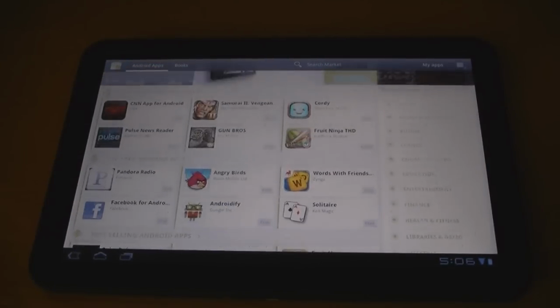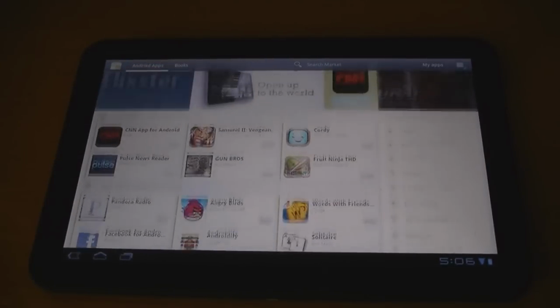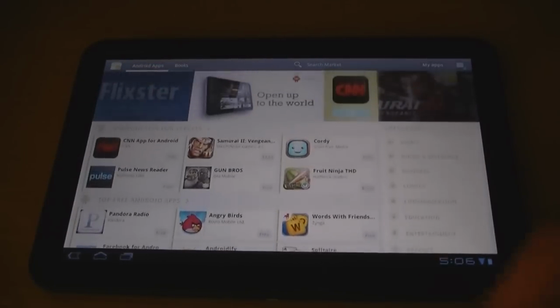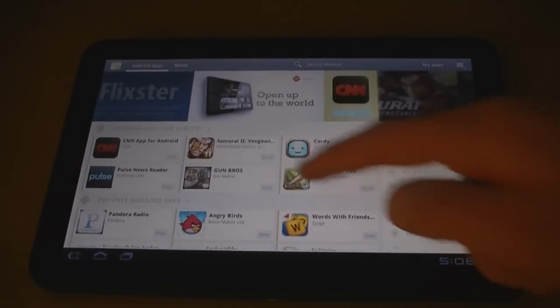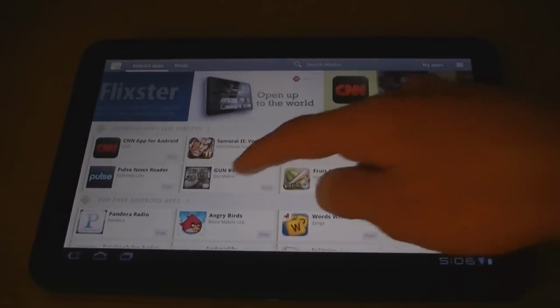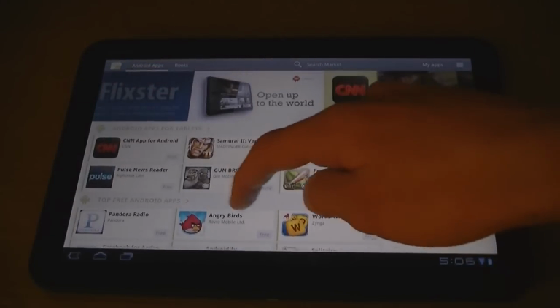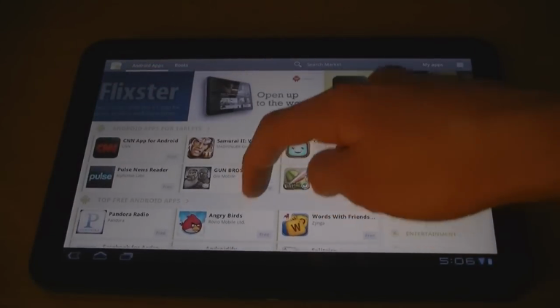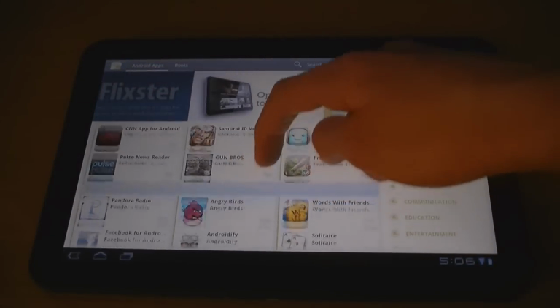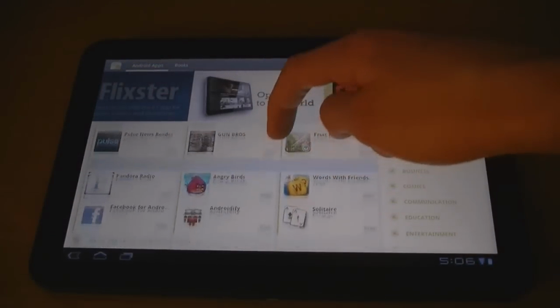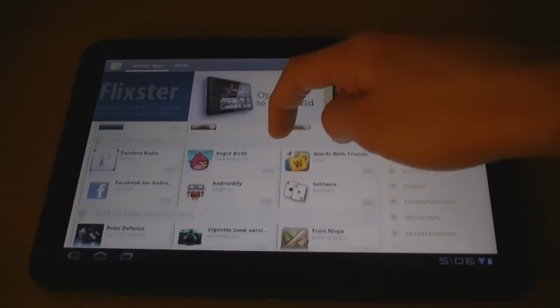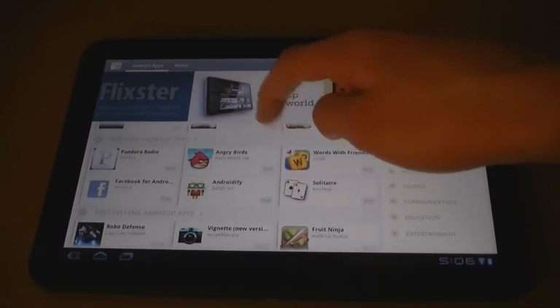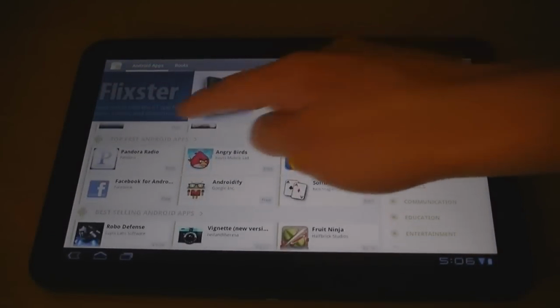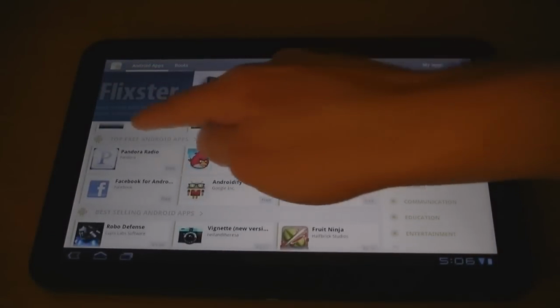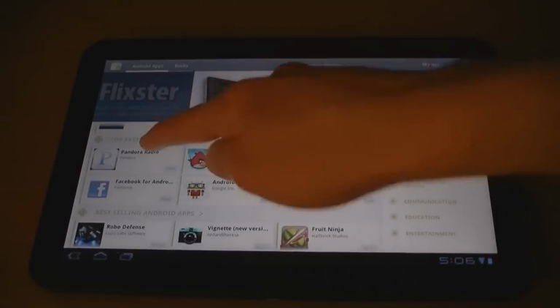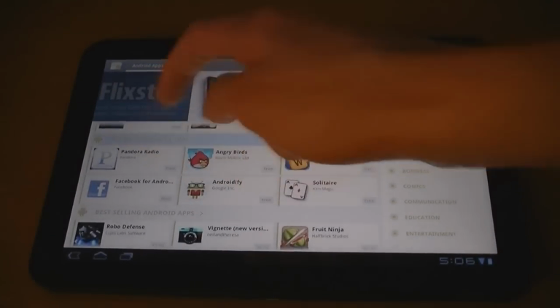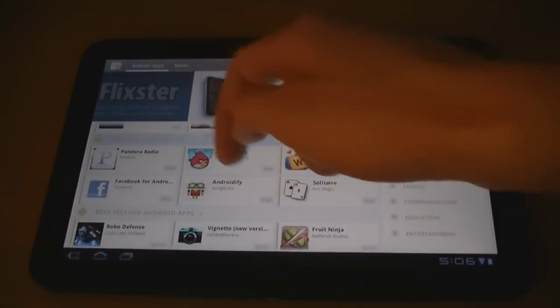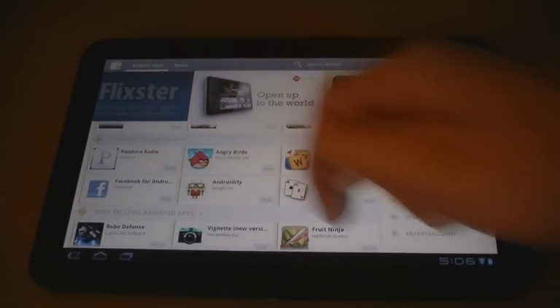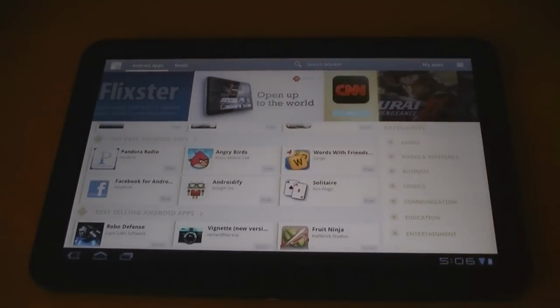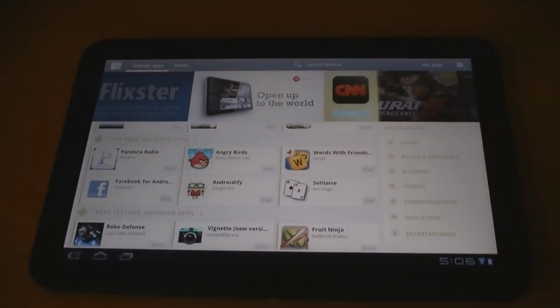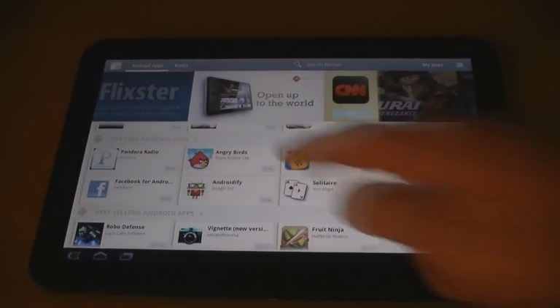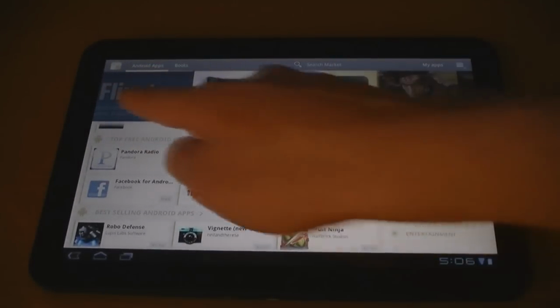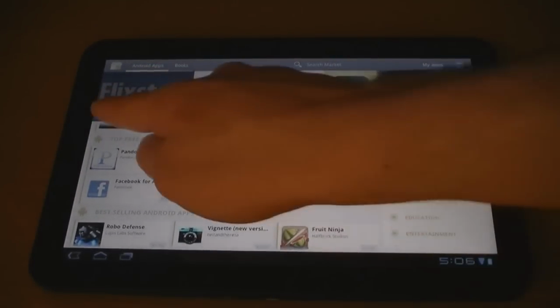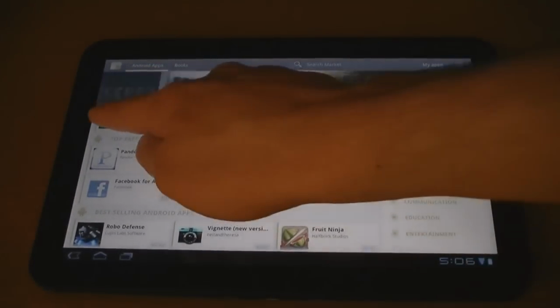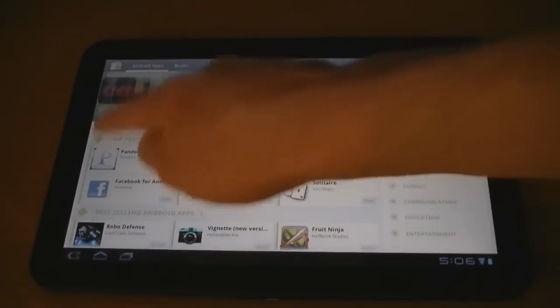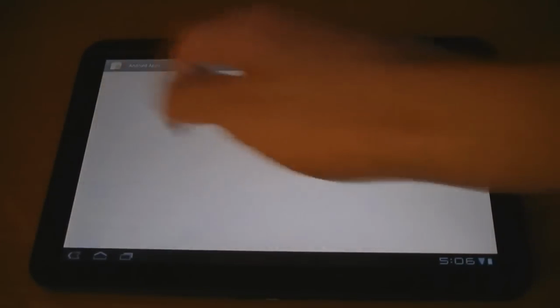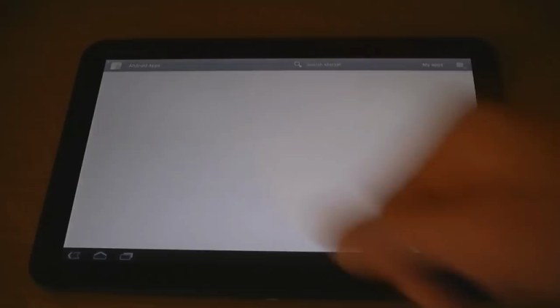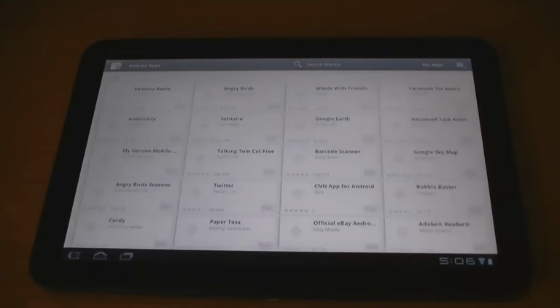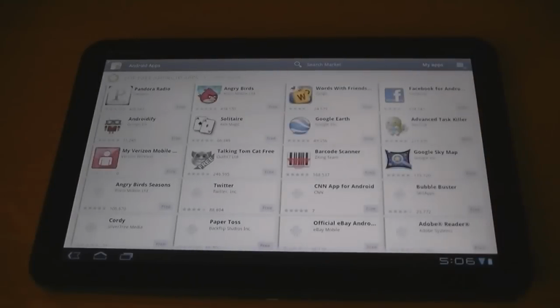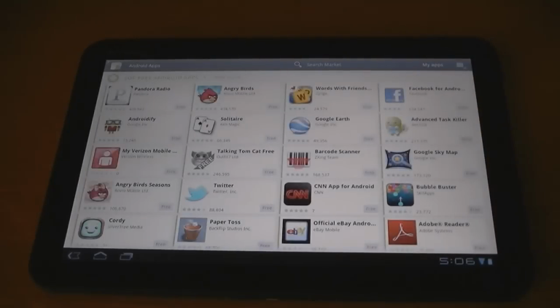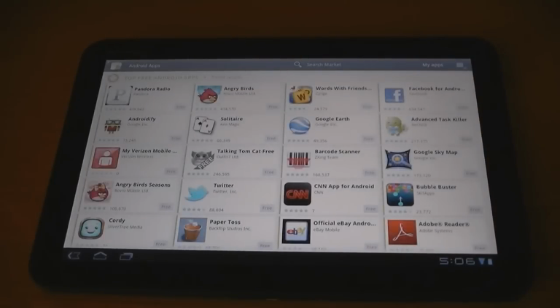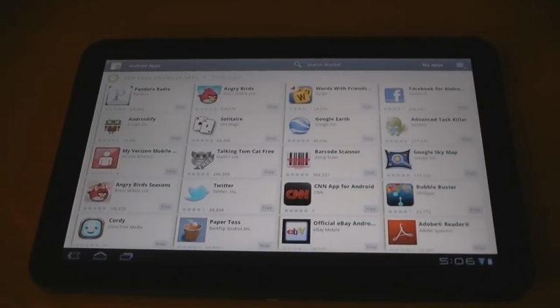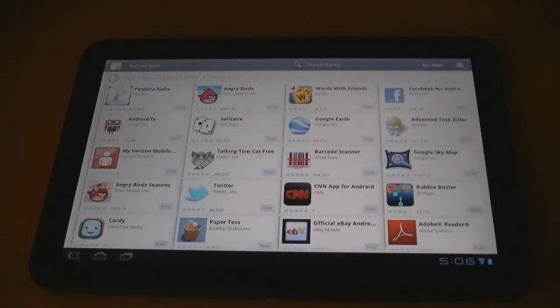However, you can still download other applications, but some of them may not fill up the entire screen.